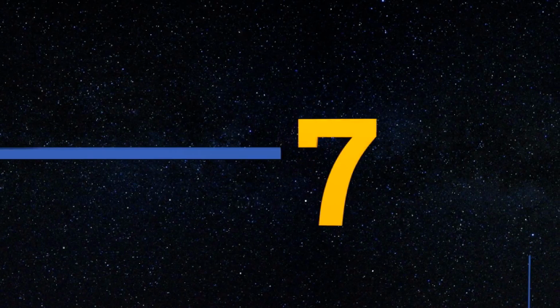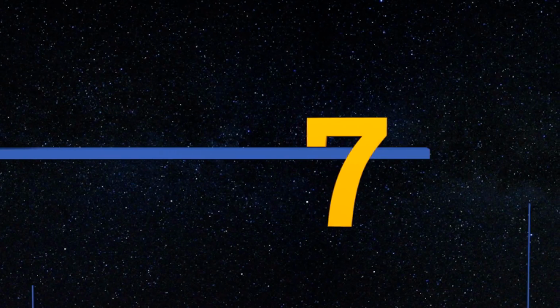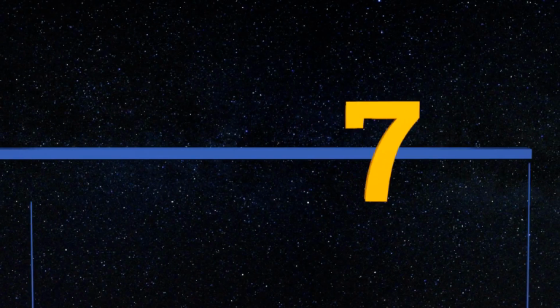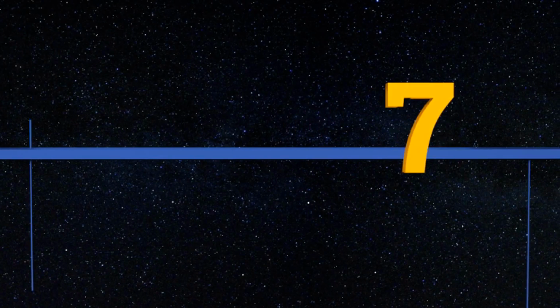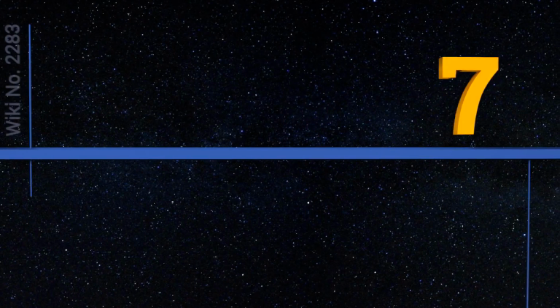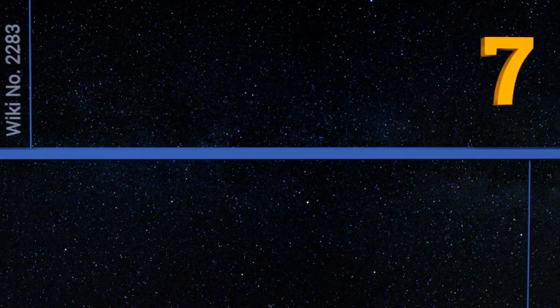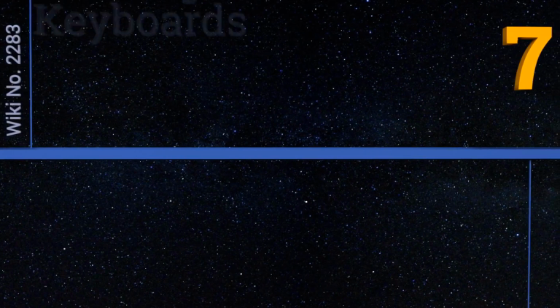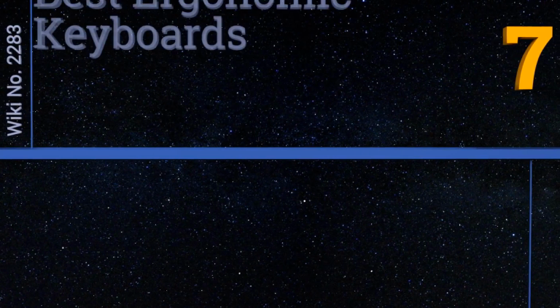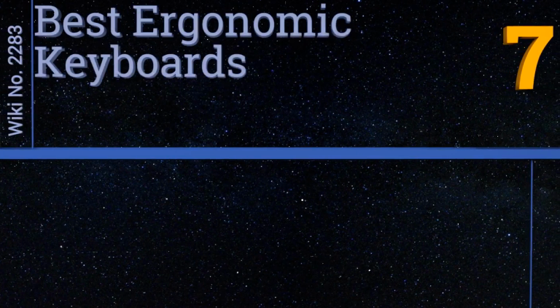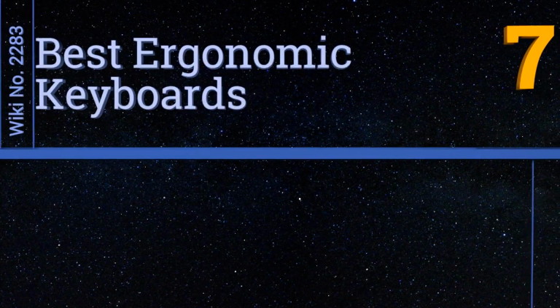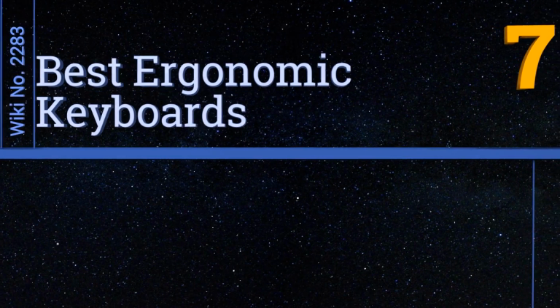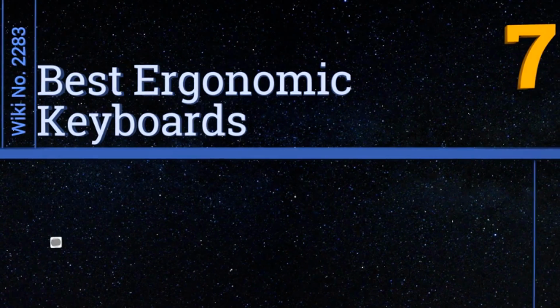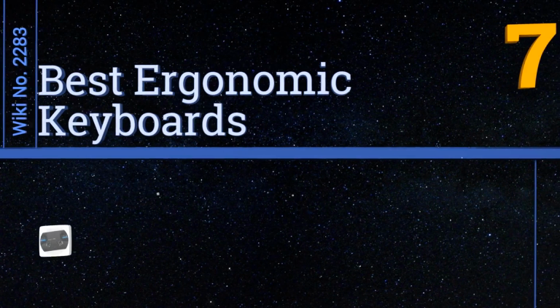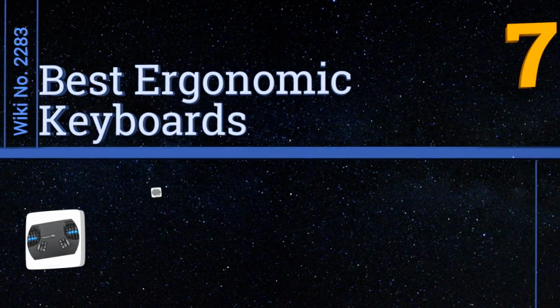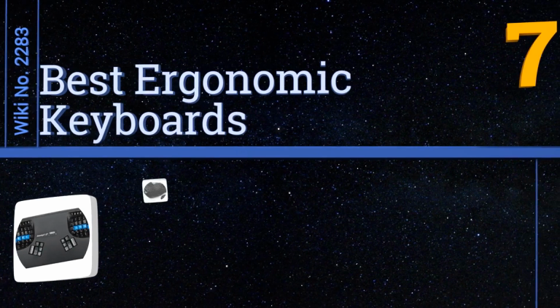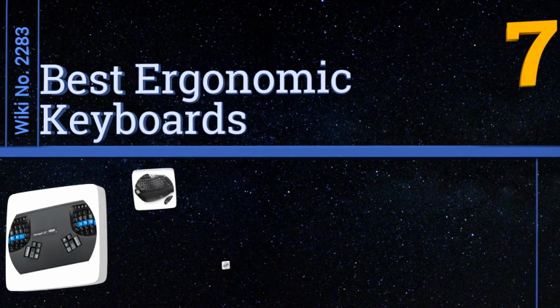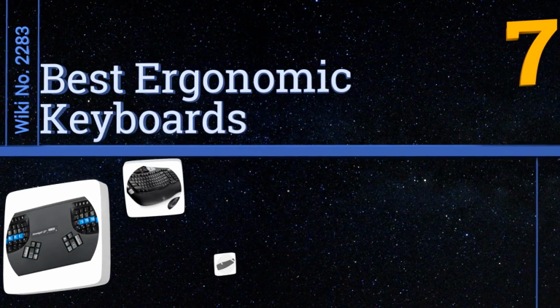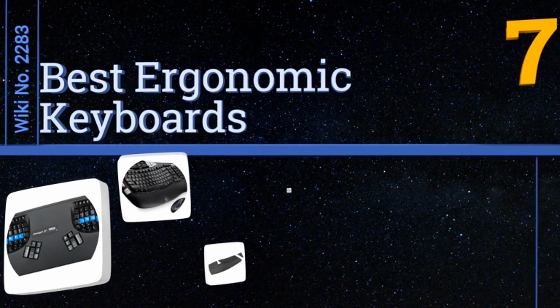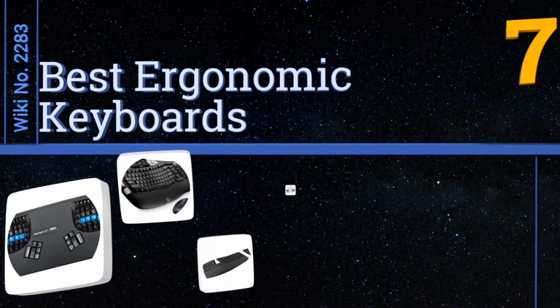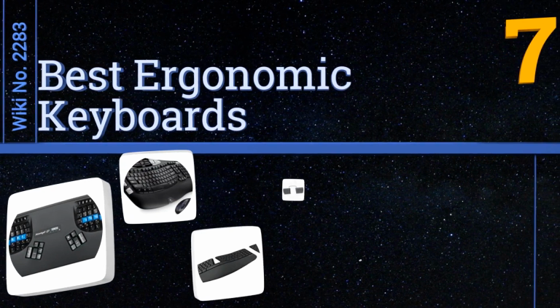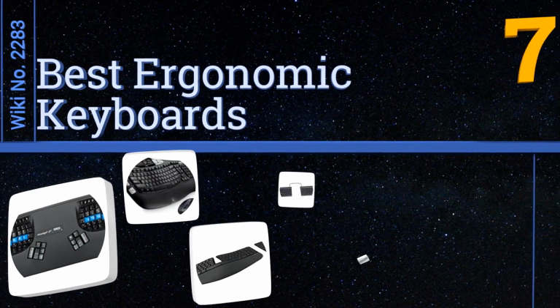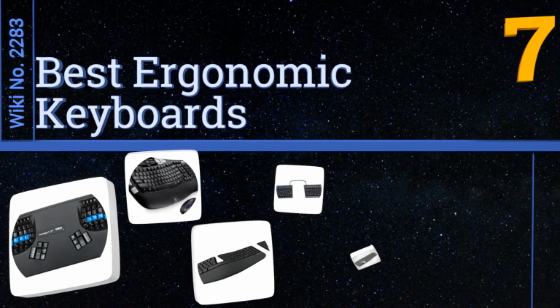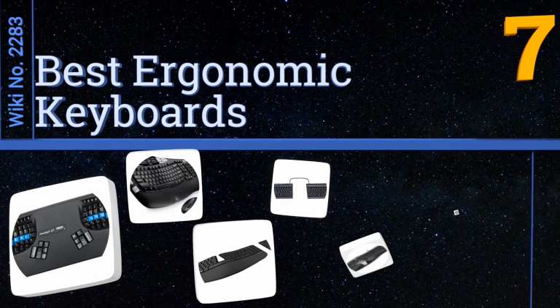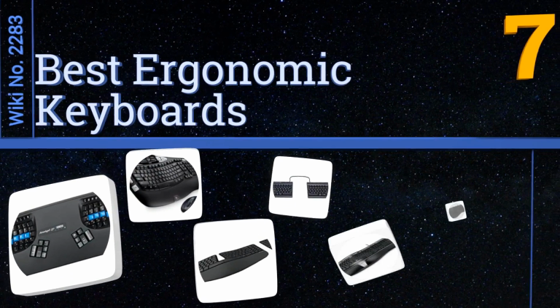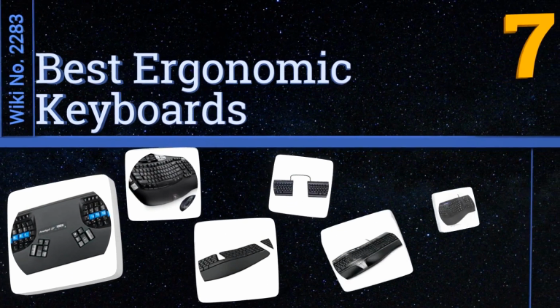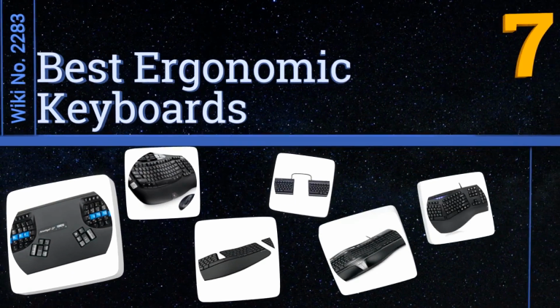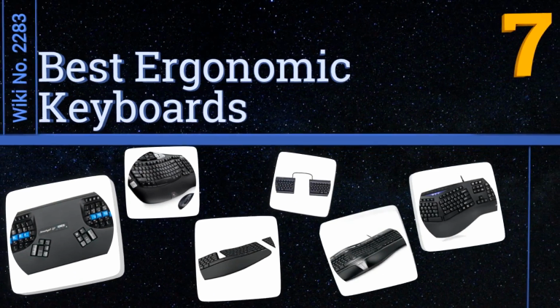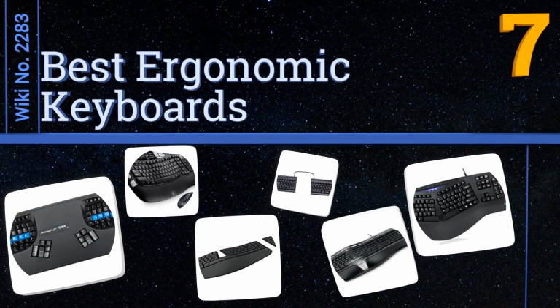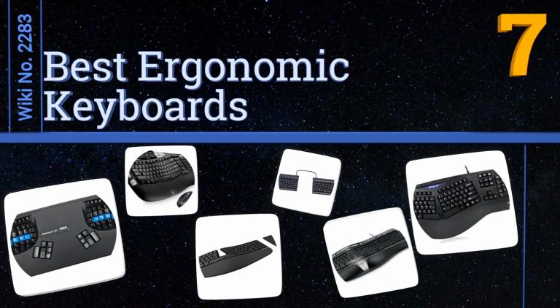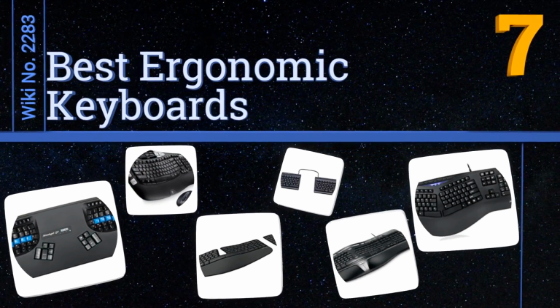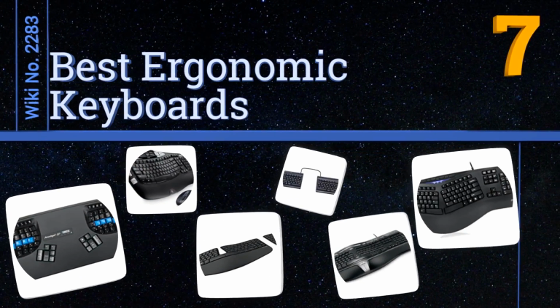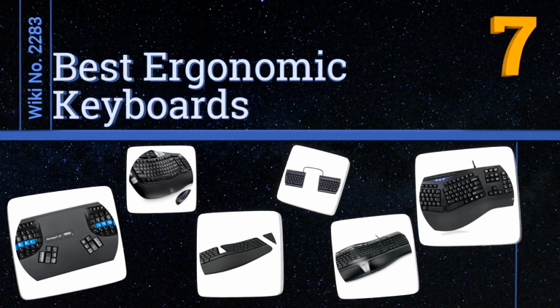EasyVid presents the seven best ergonomic keyboards. Let's get started with the list.